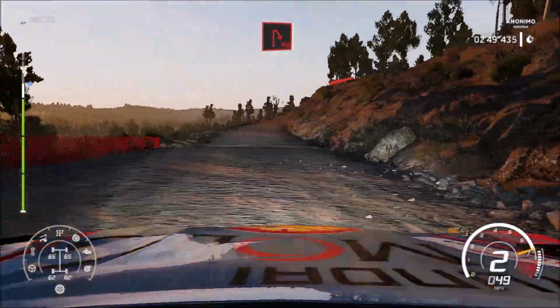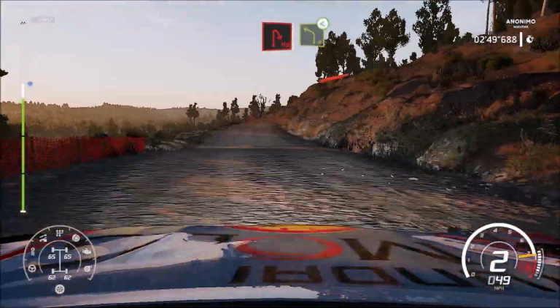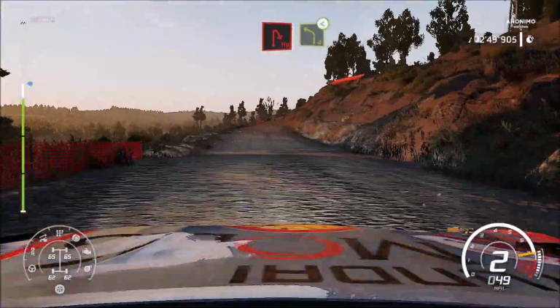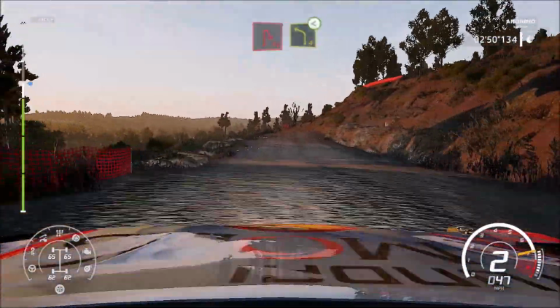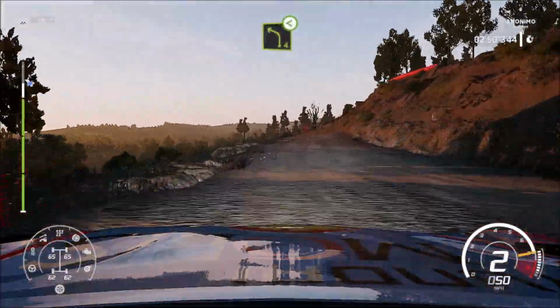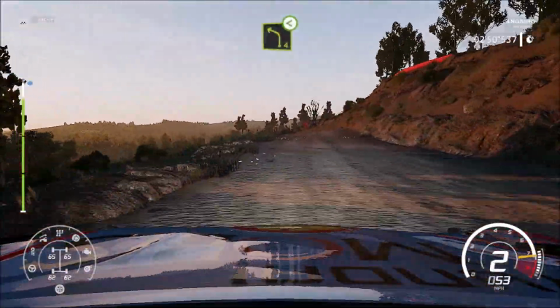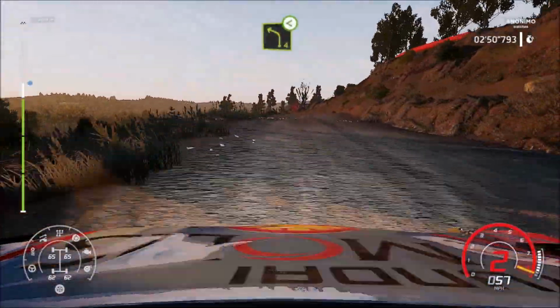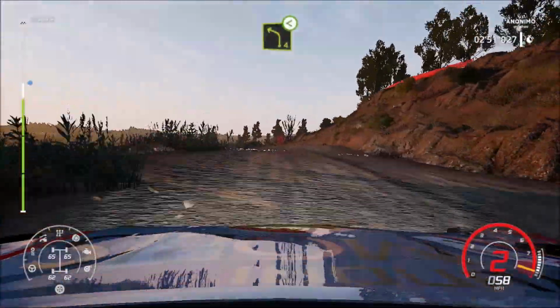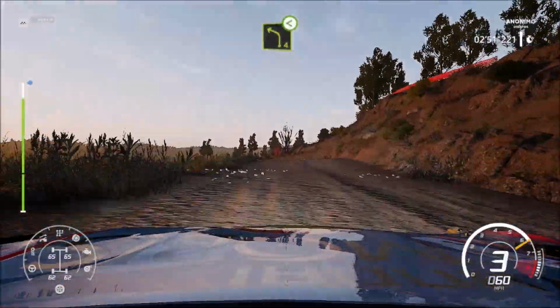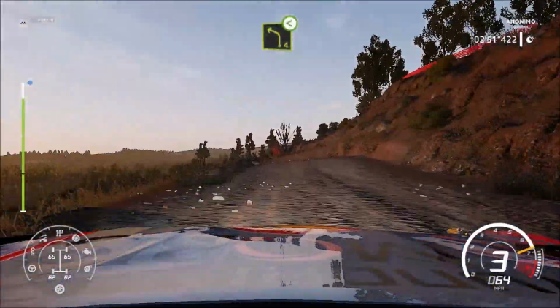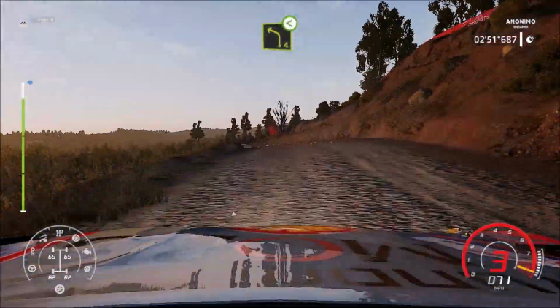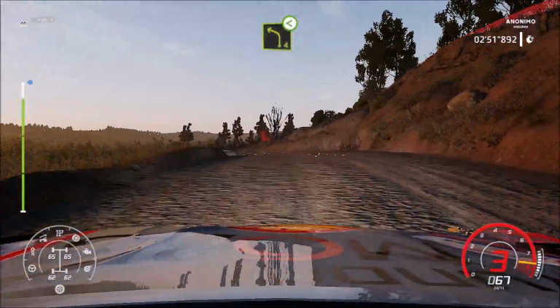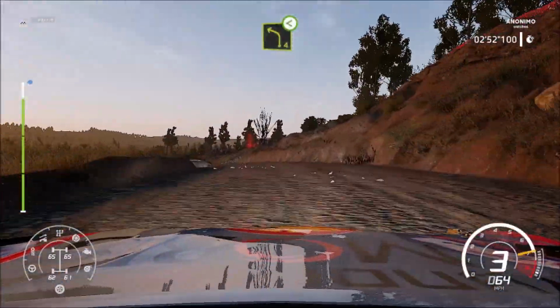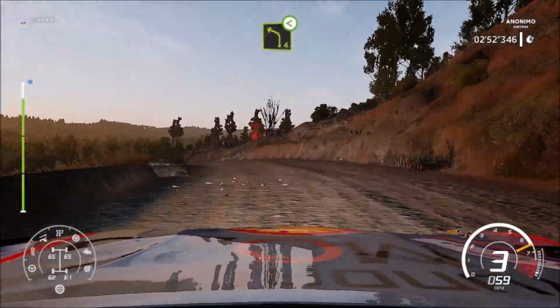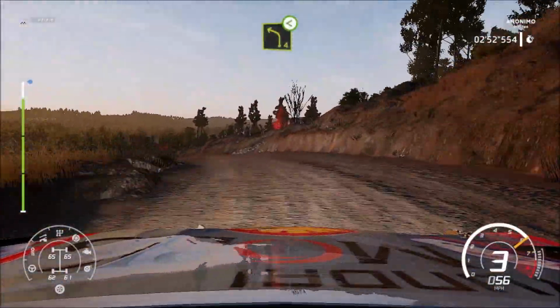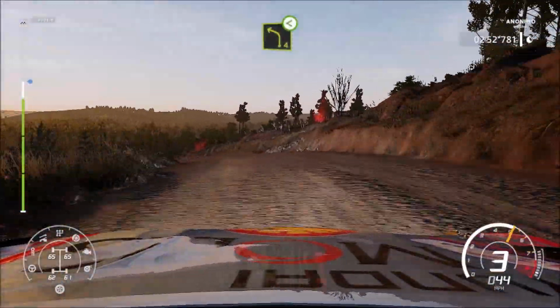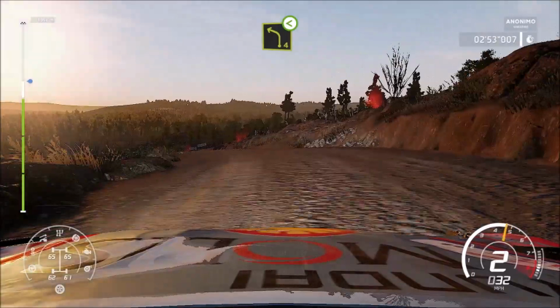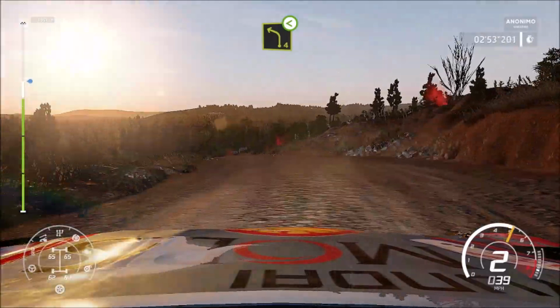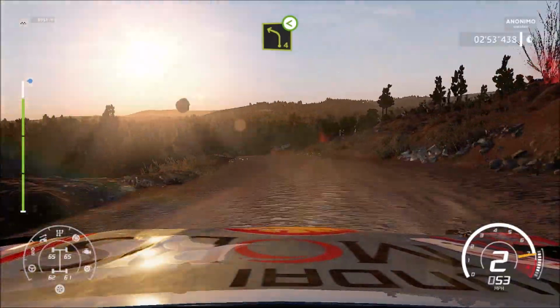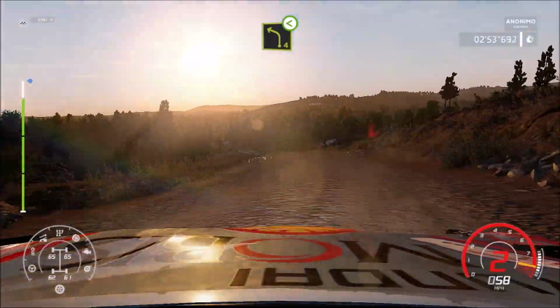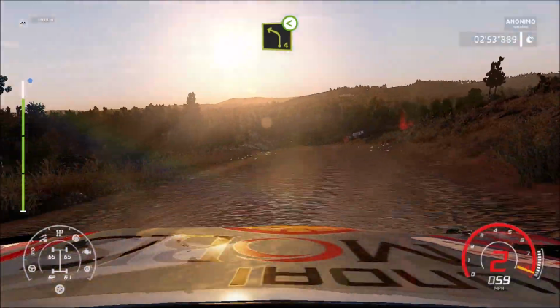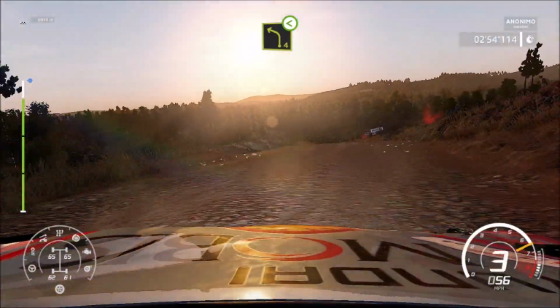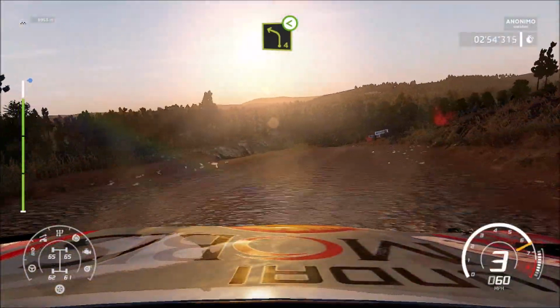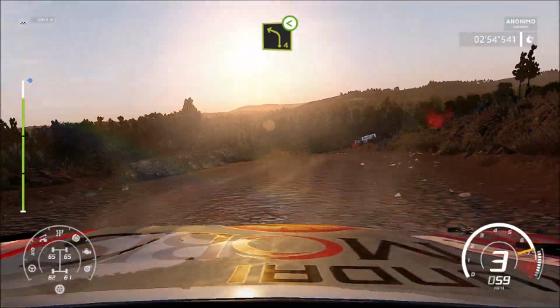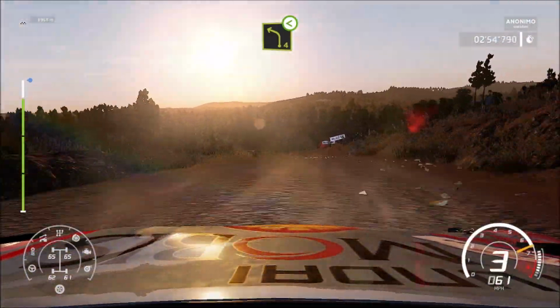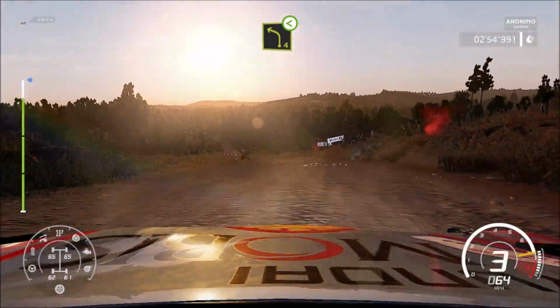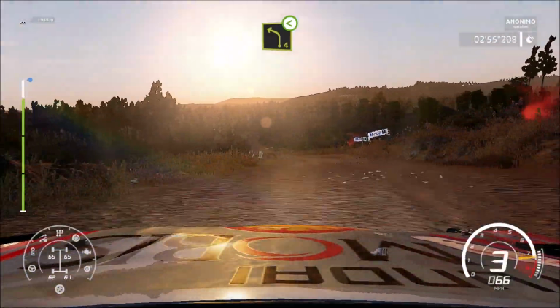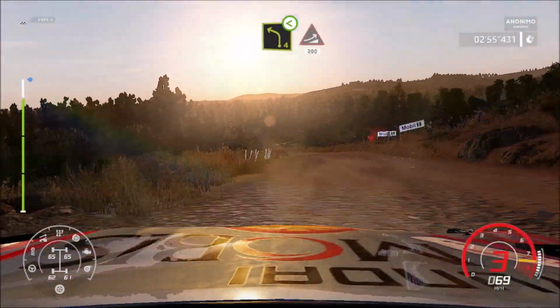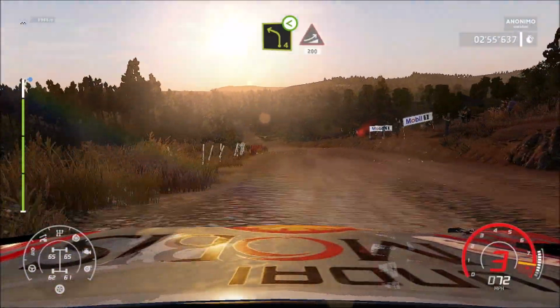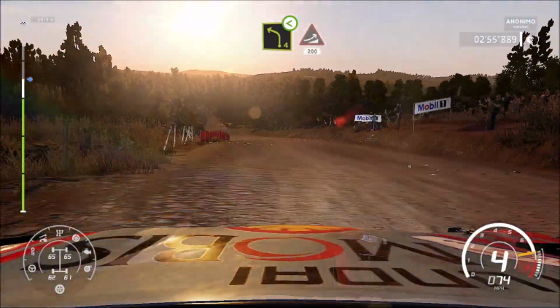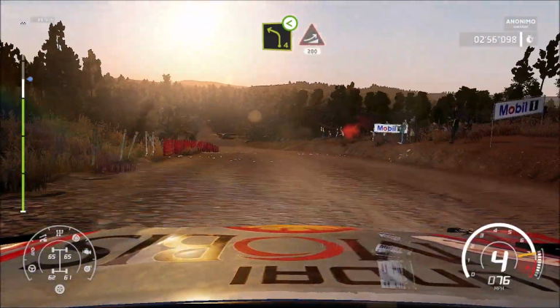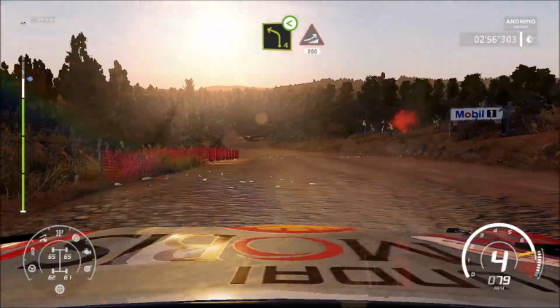And caution, bumpy, up the left 4, open, keep middle, jump.